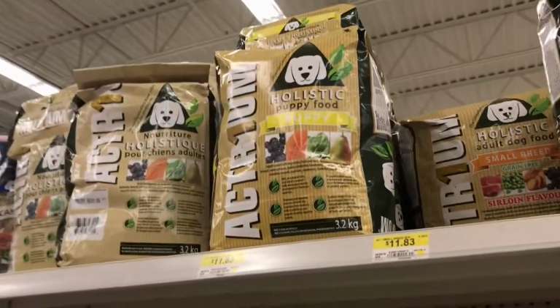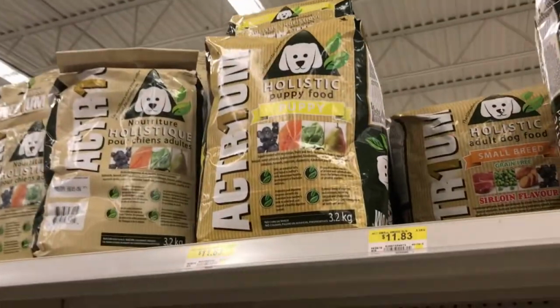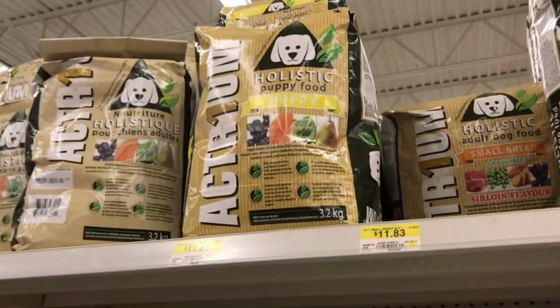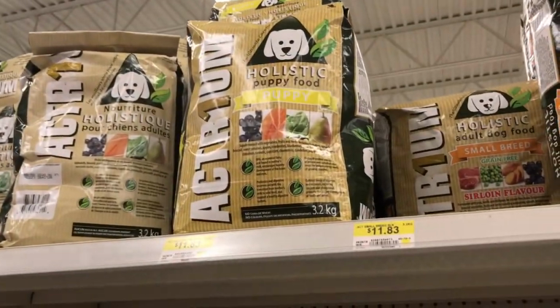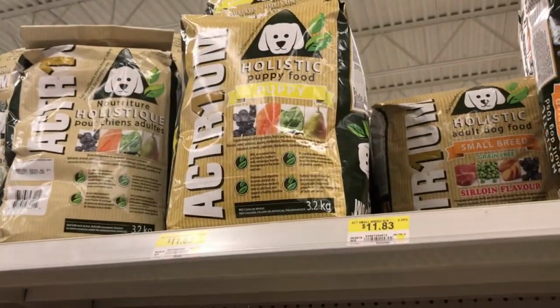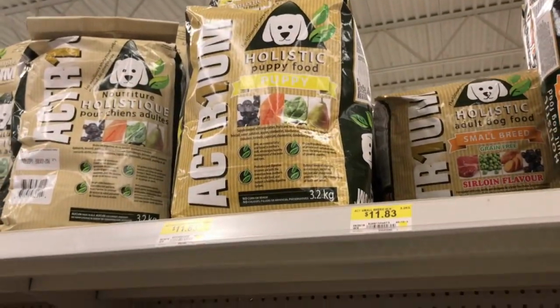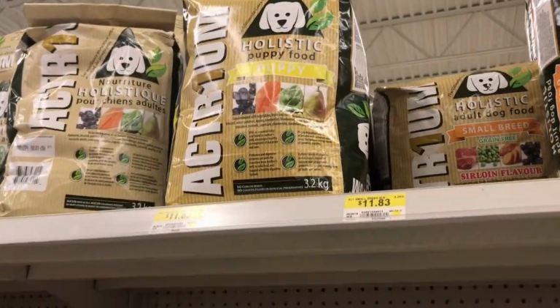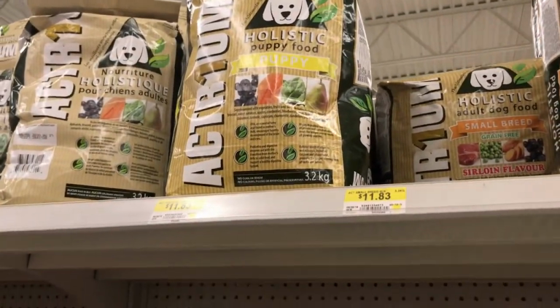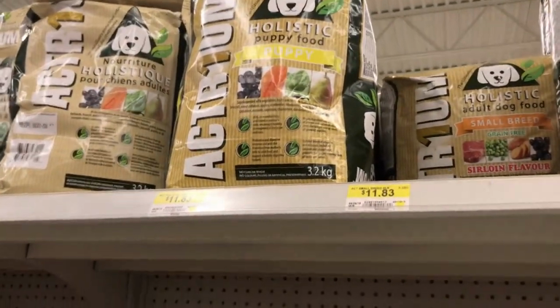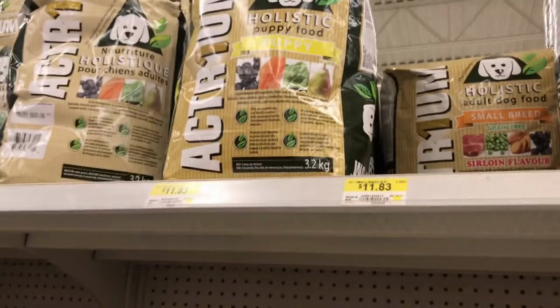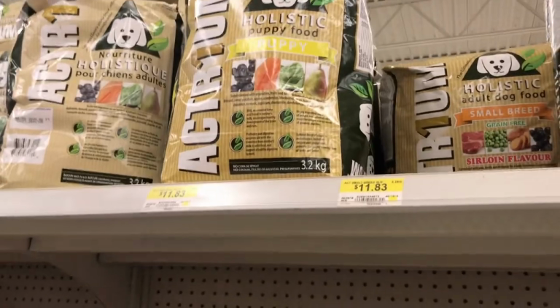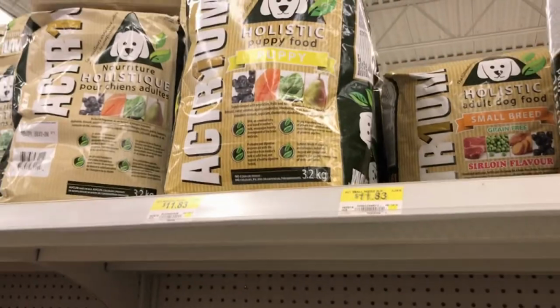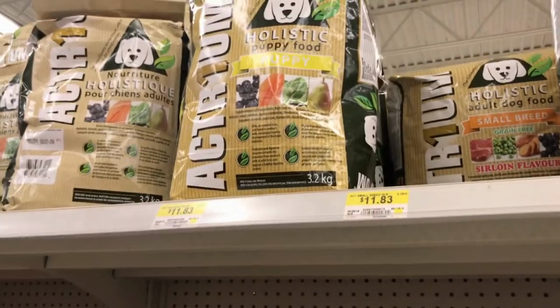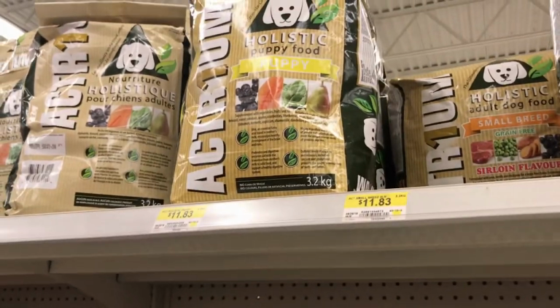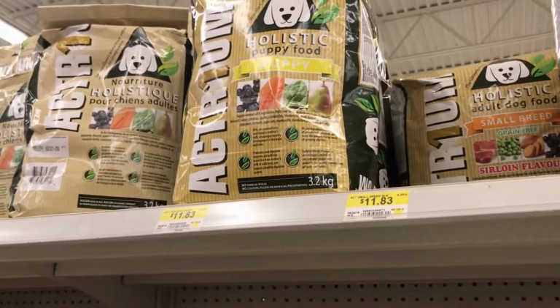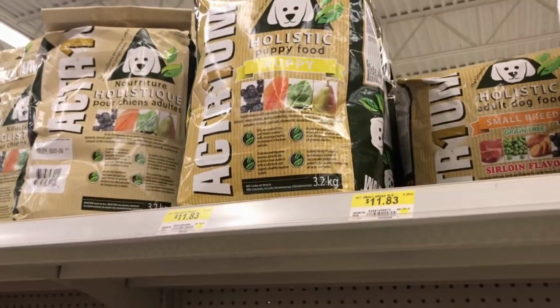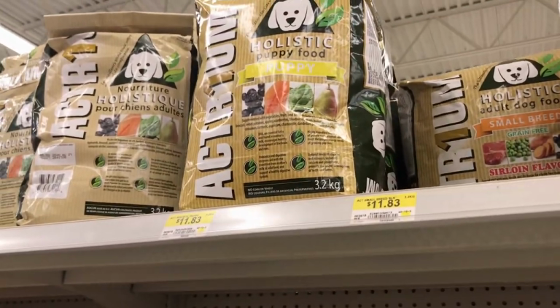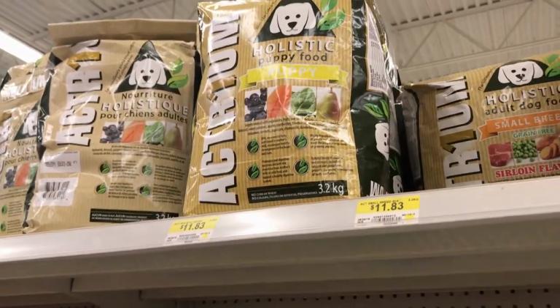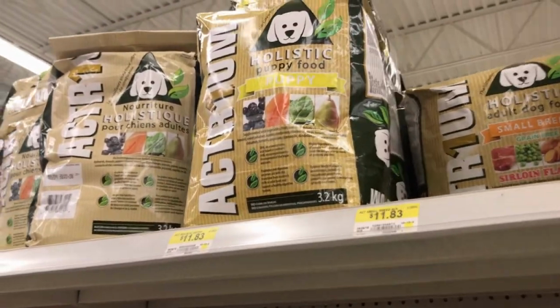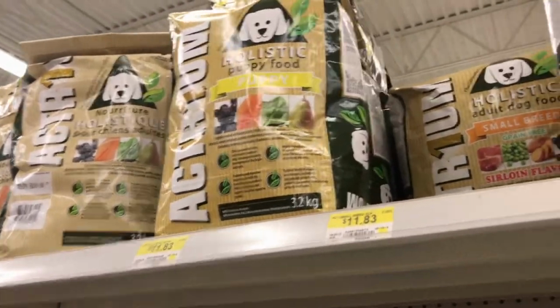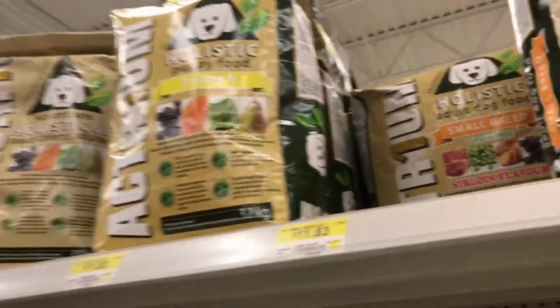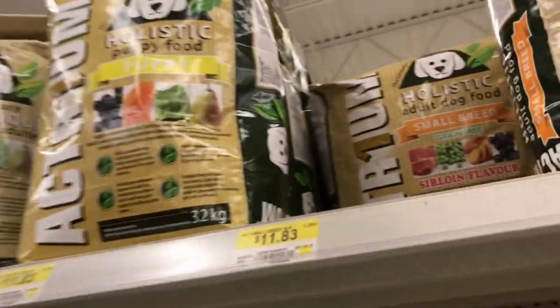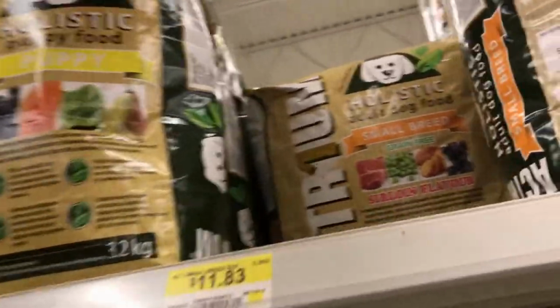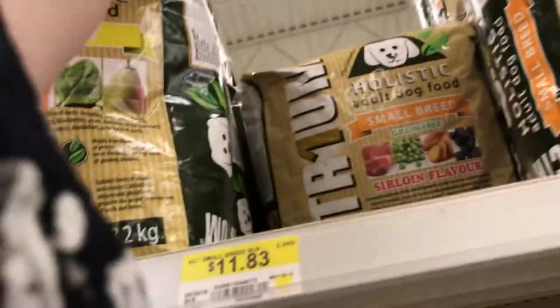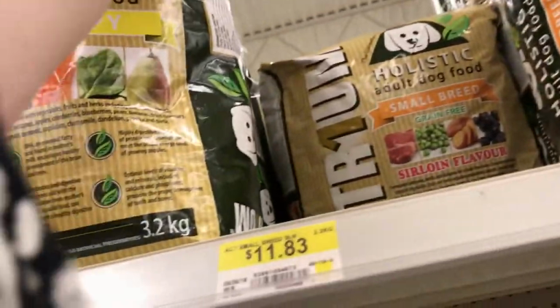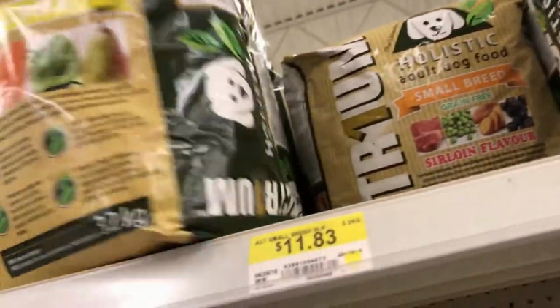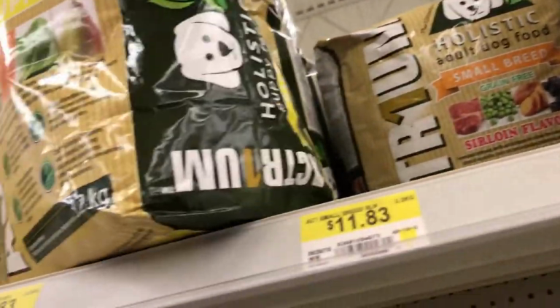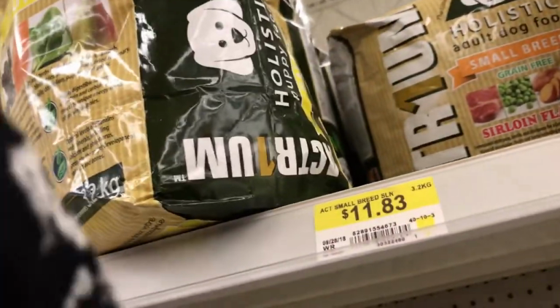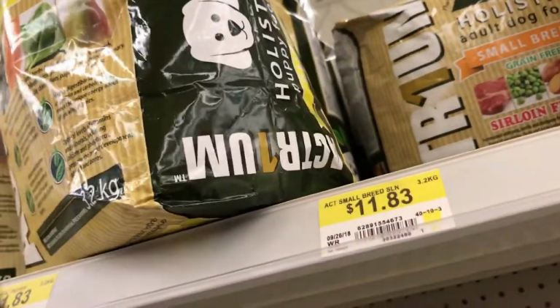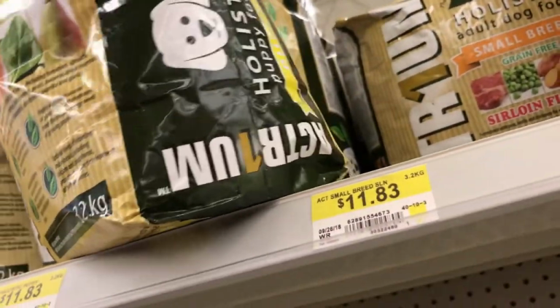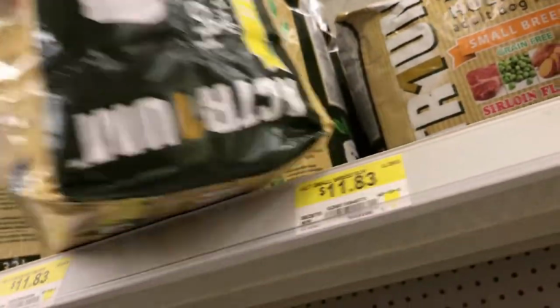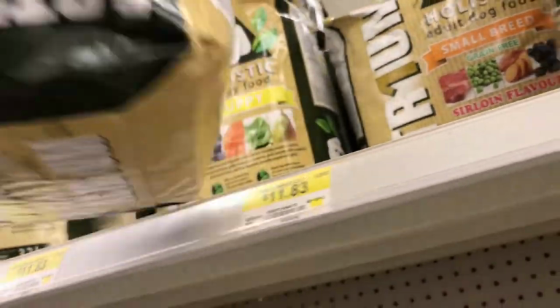Let's take a look at this holistic puppy food. Must be good, right?